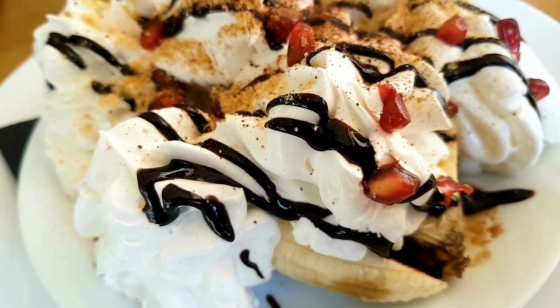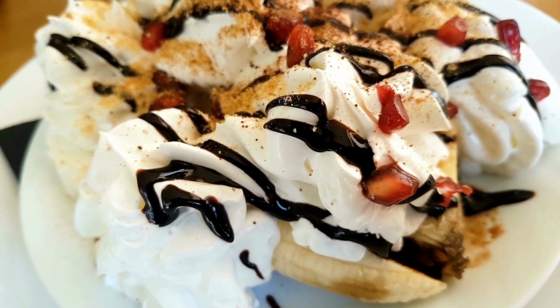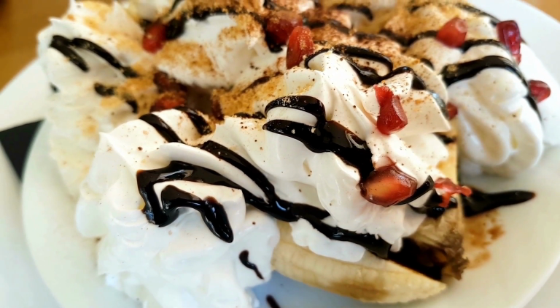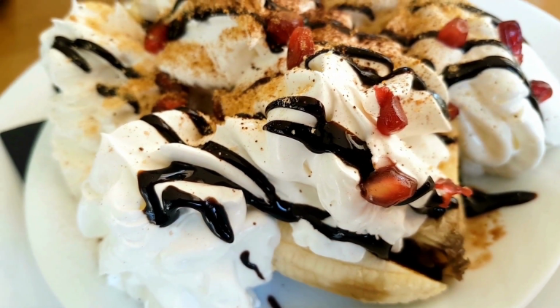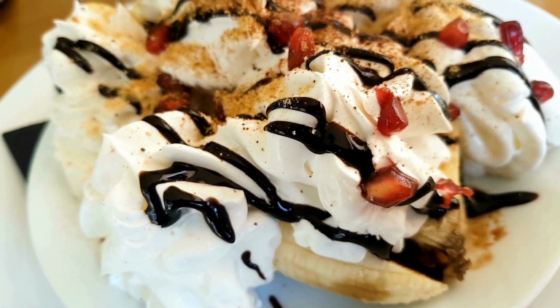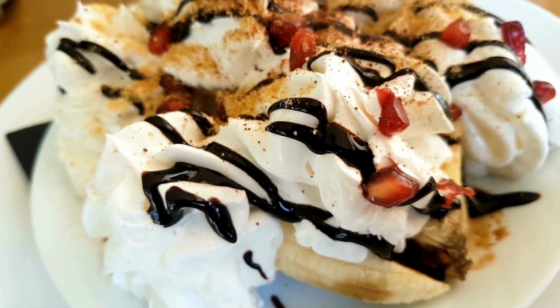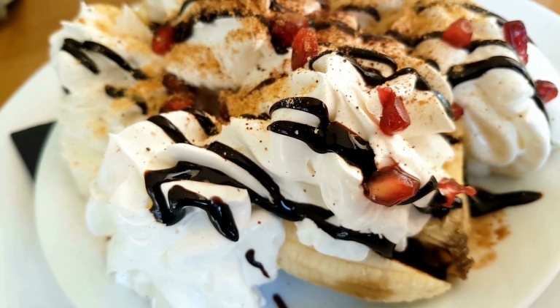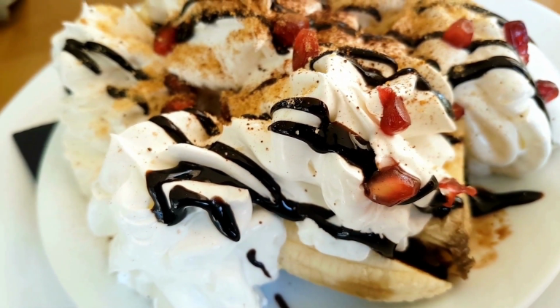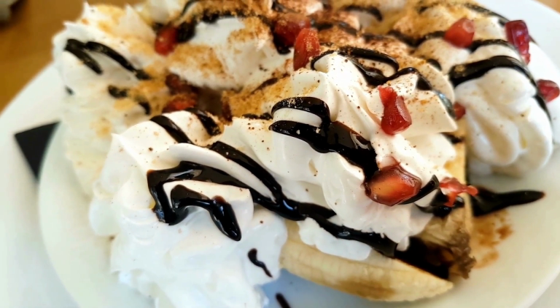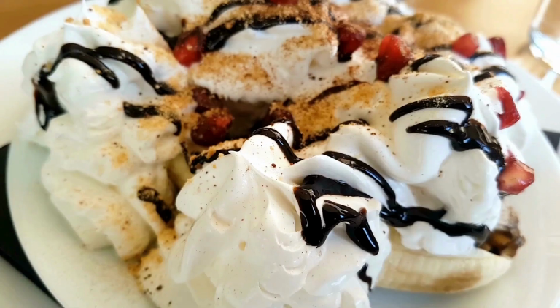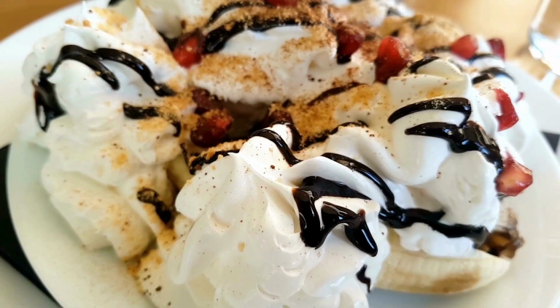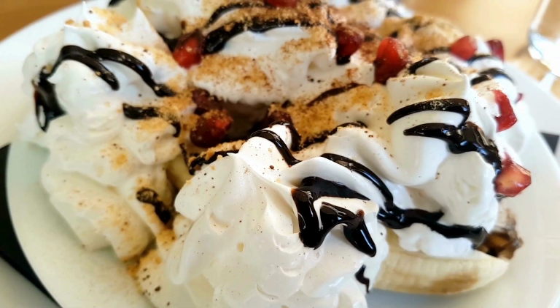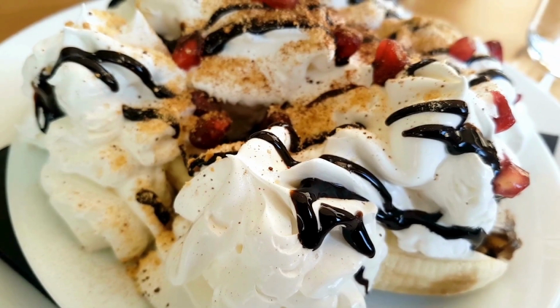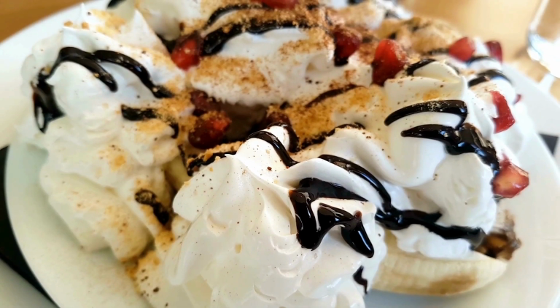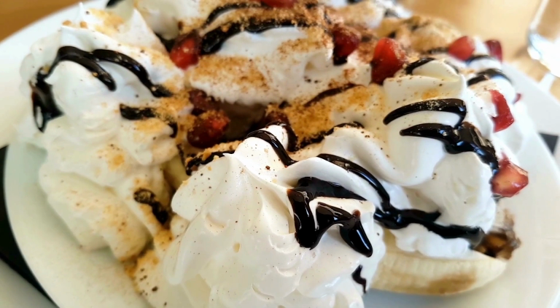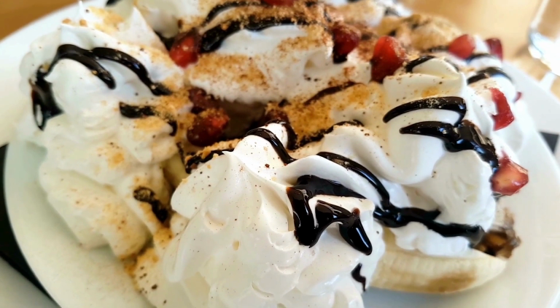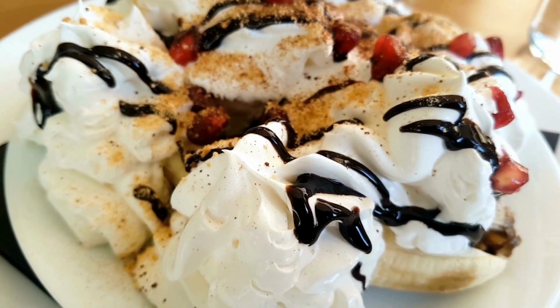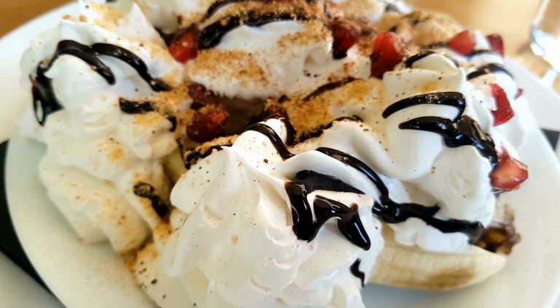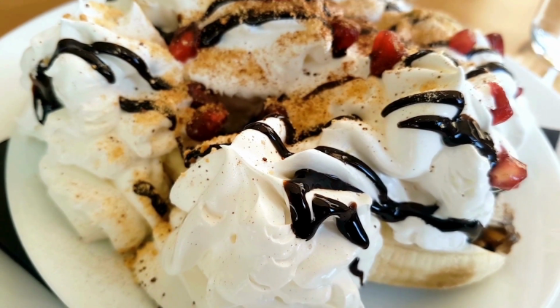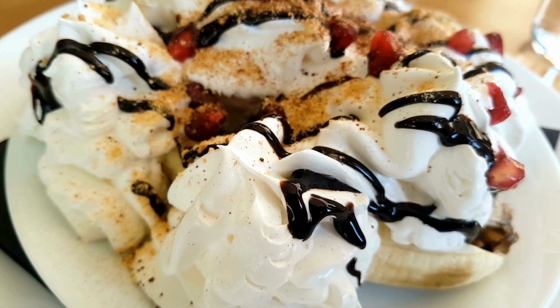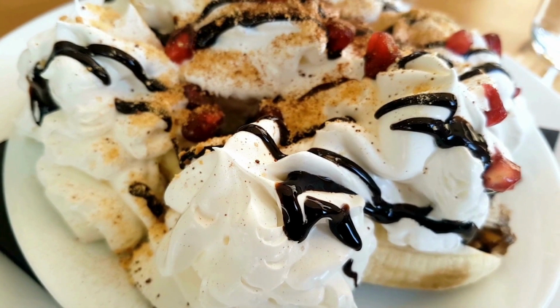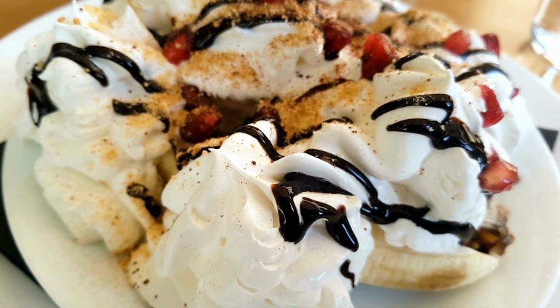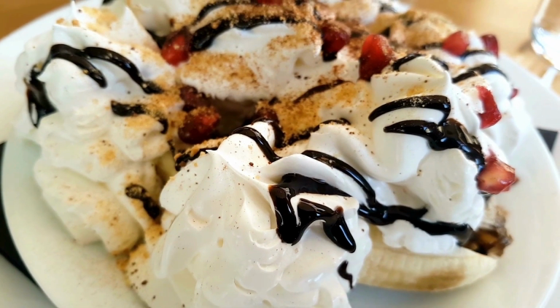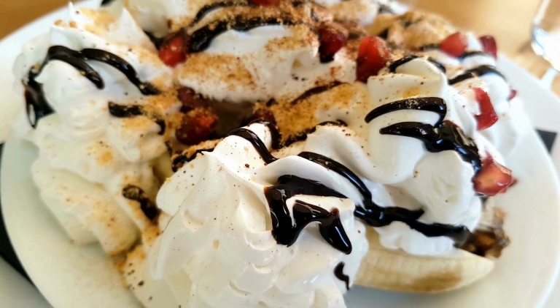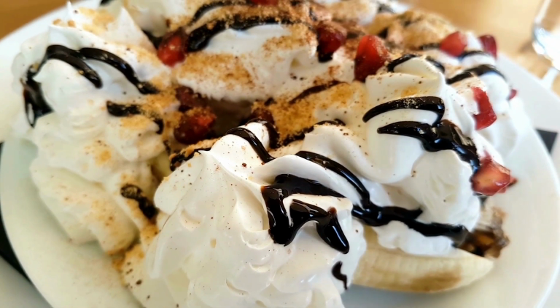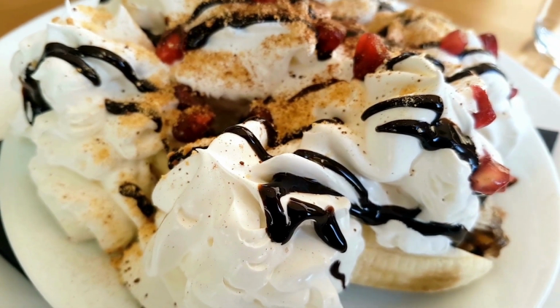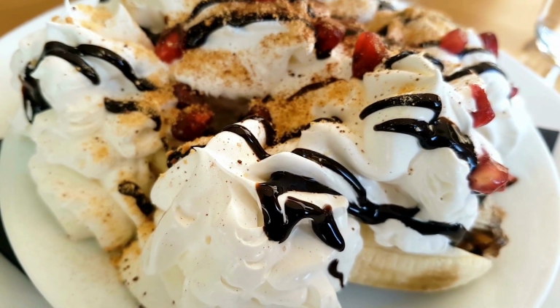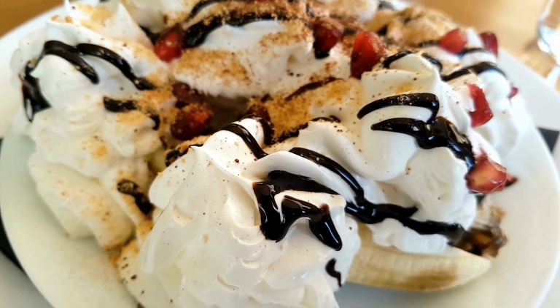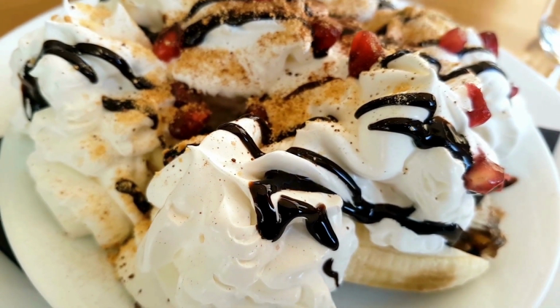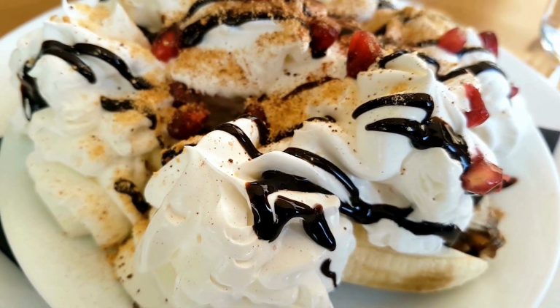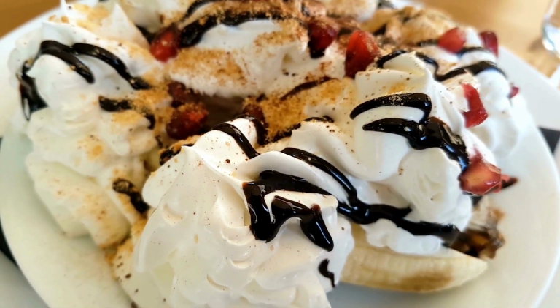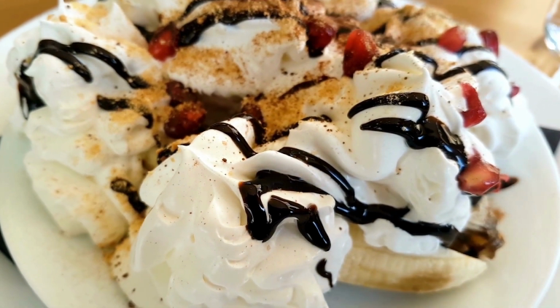You could also make it with different types of ice cream, sauces, toppings, and fruits to customize your own recipe.